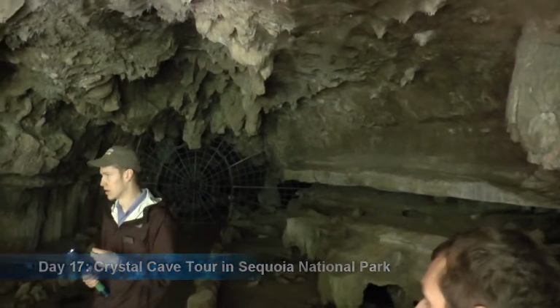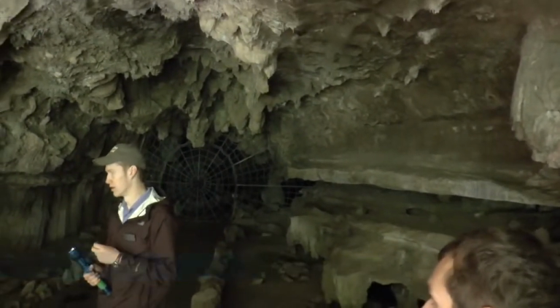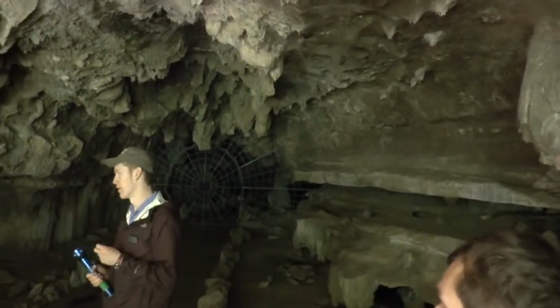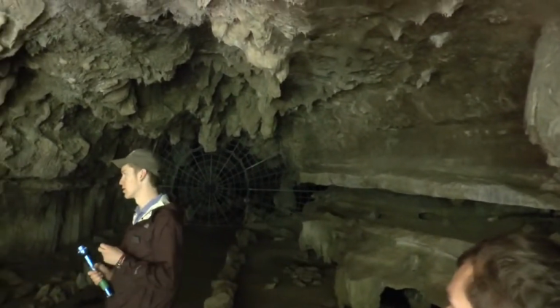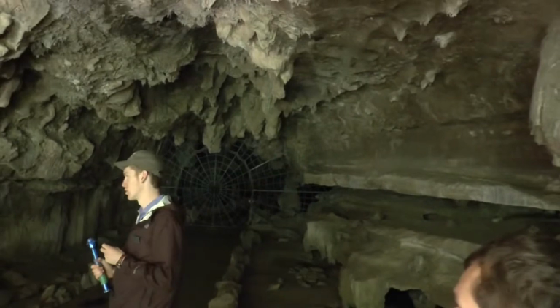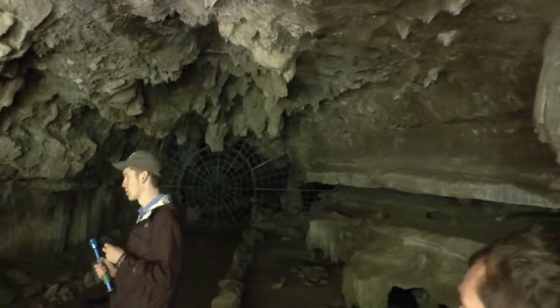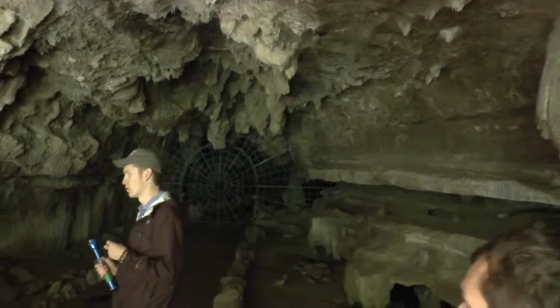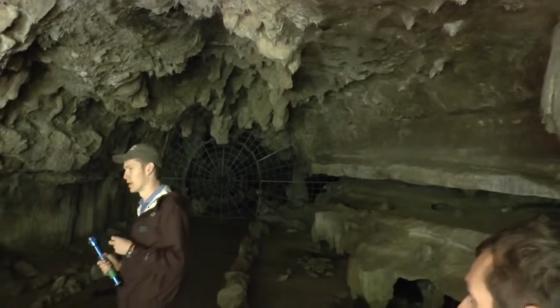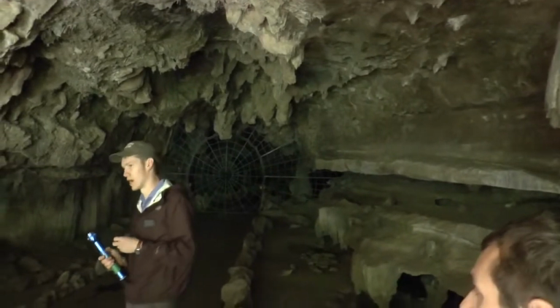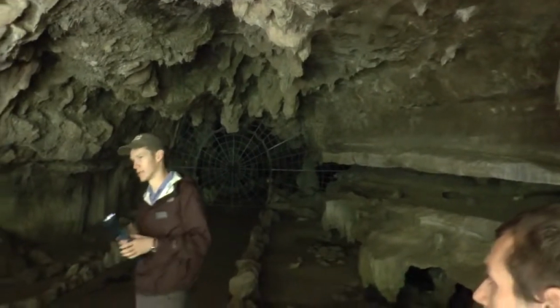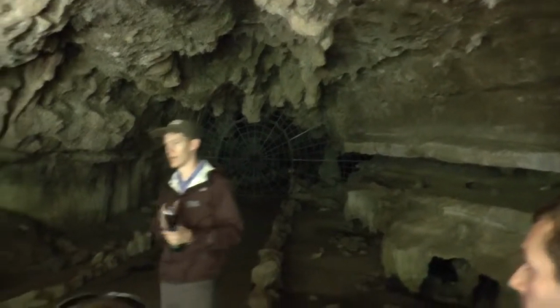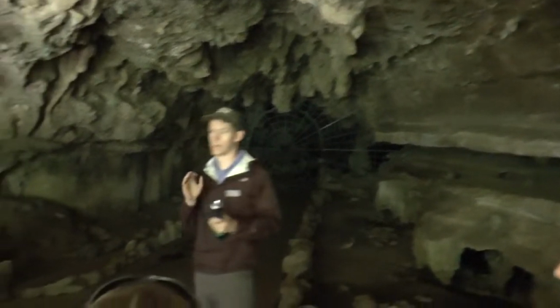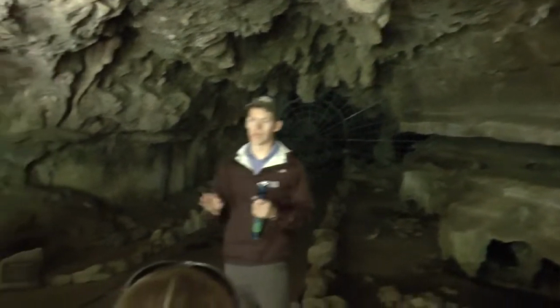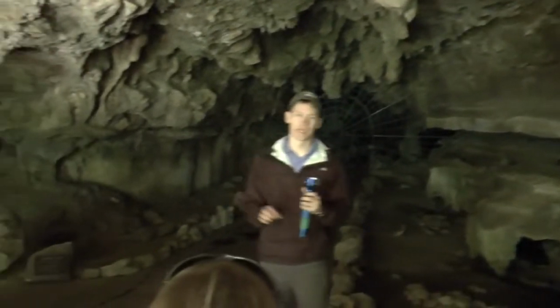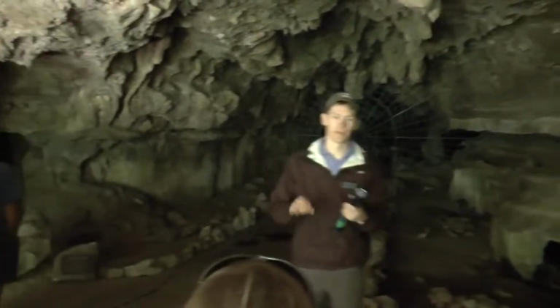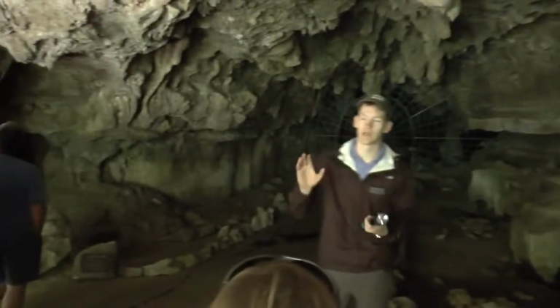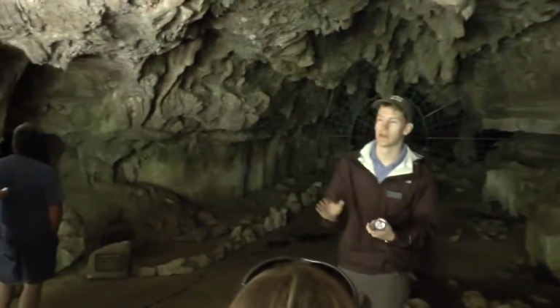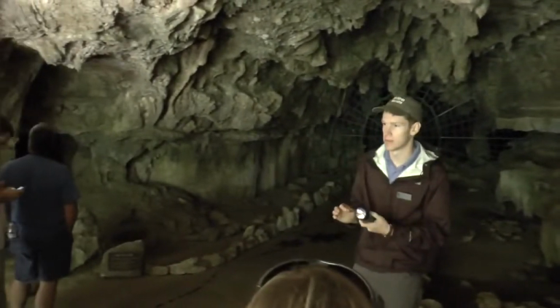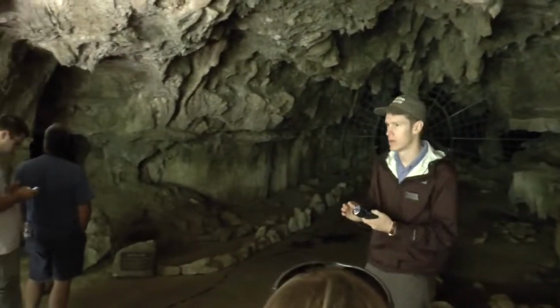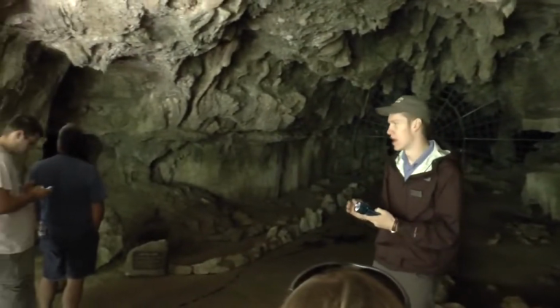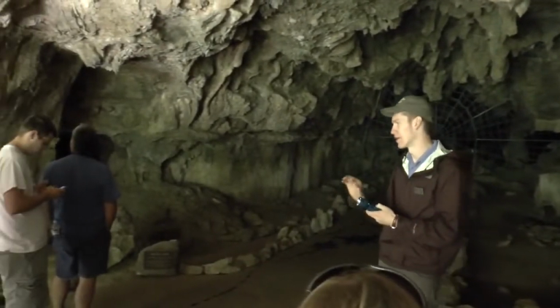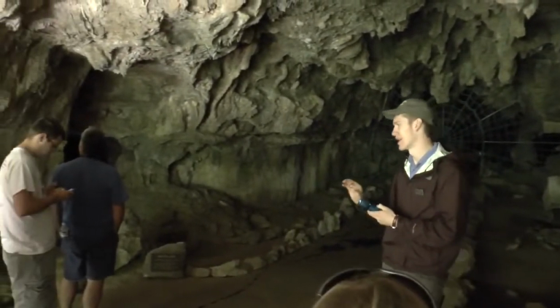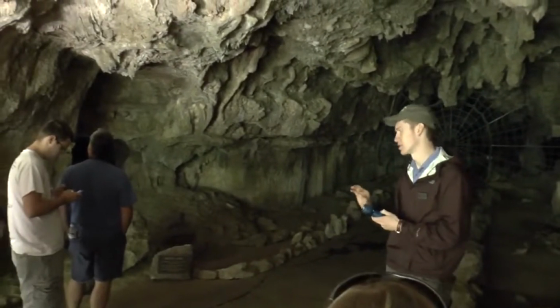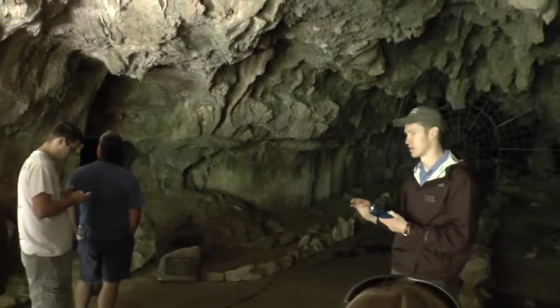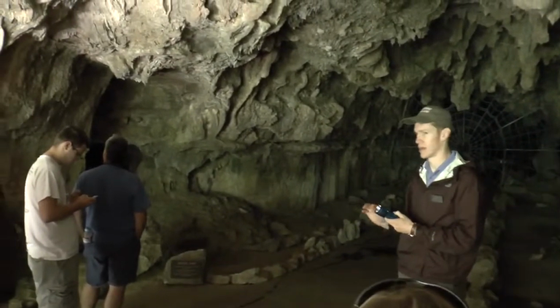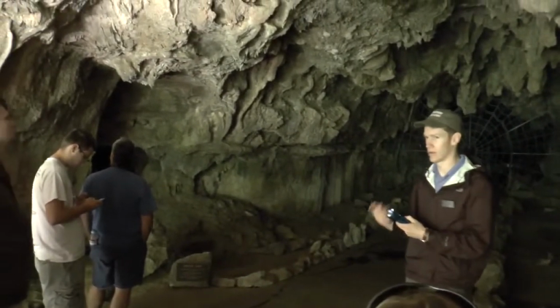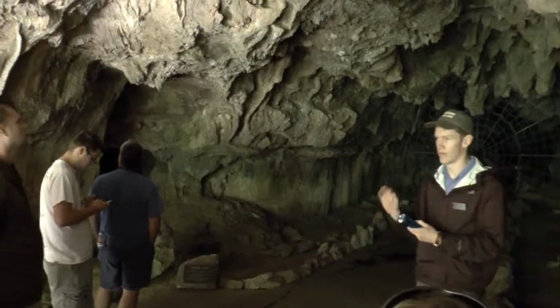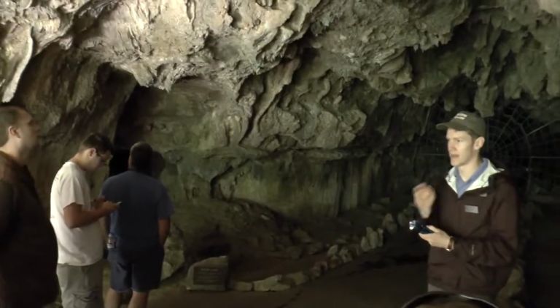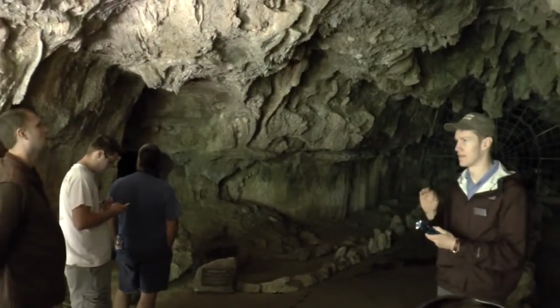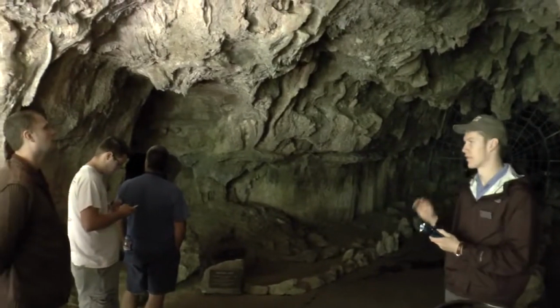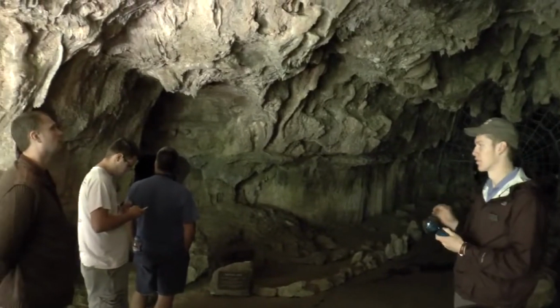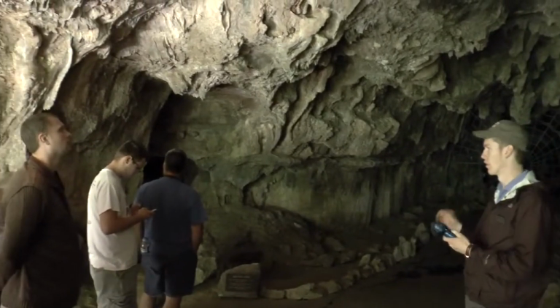I know they look super cool and awesome, but we can't touch them. When you touch them, you're kind of destroying that area — you're preventing any further growth.